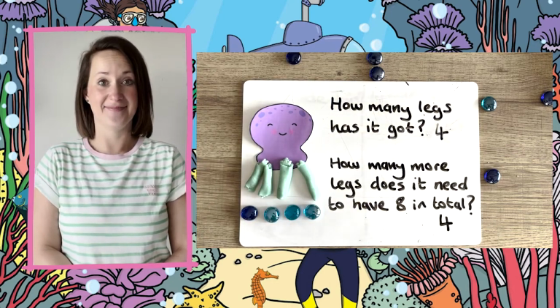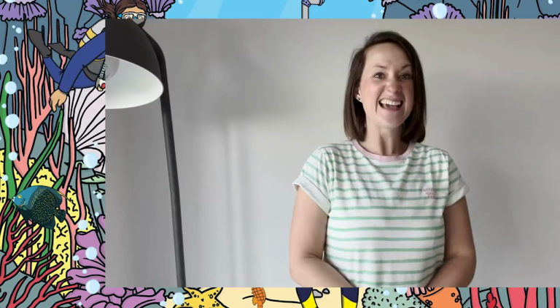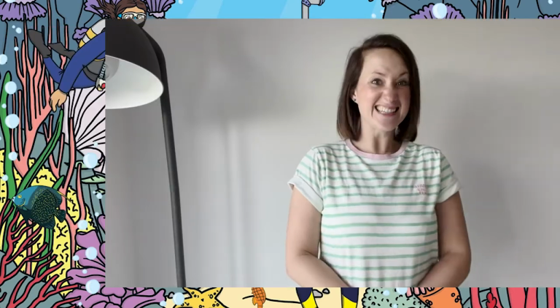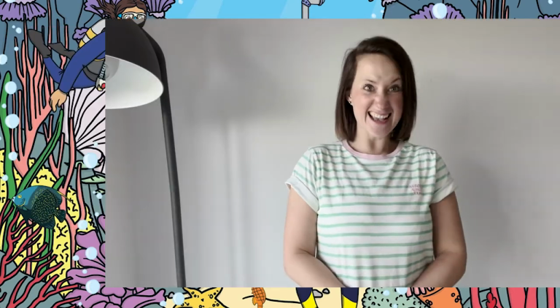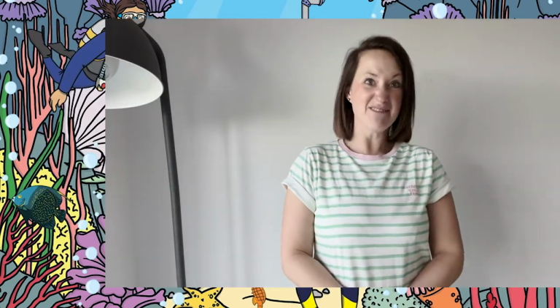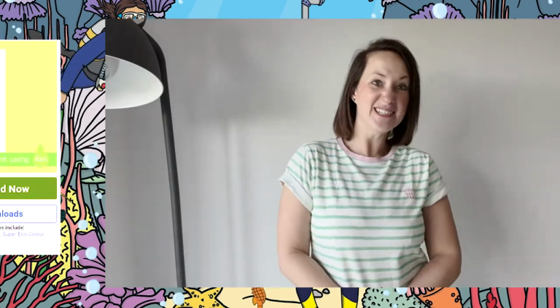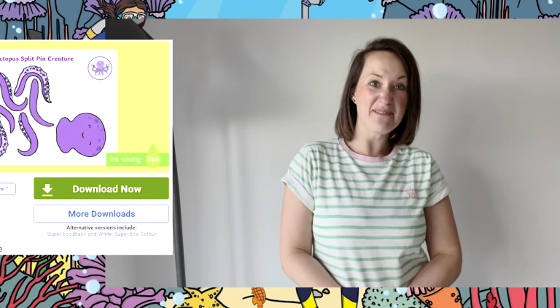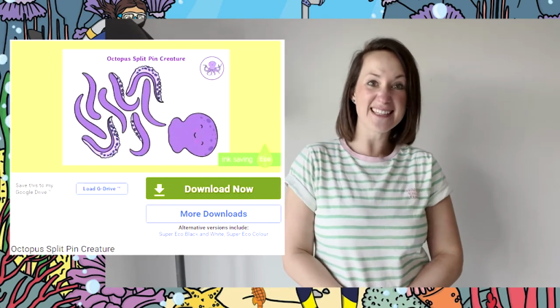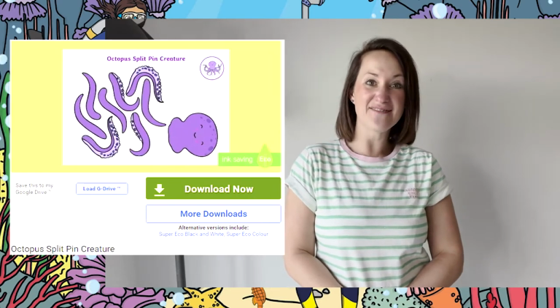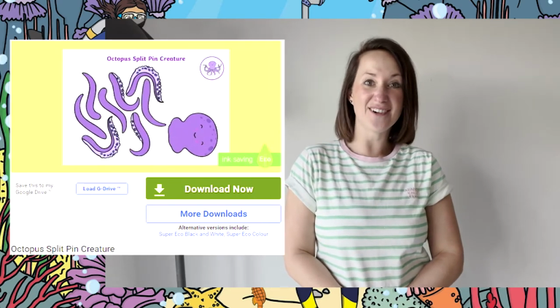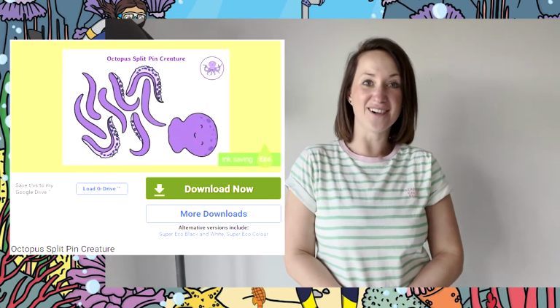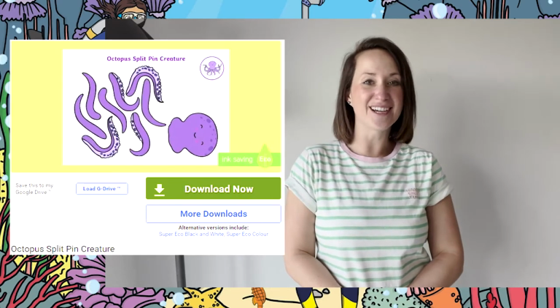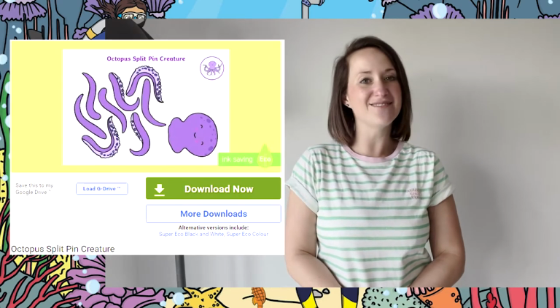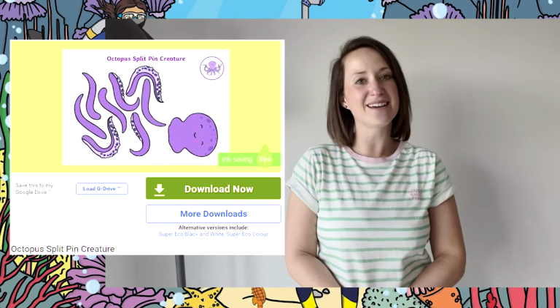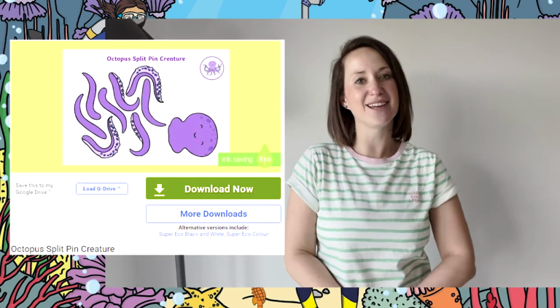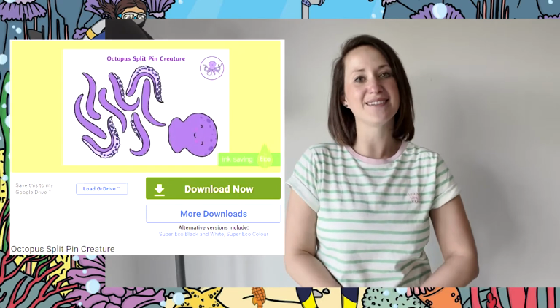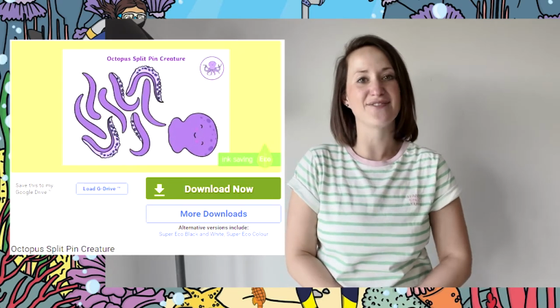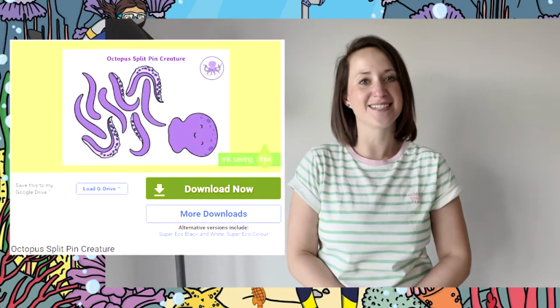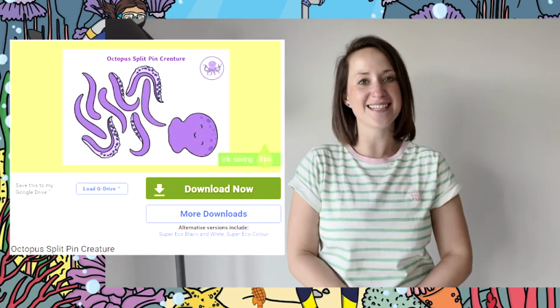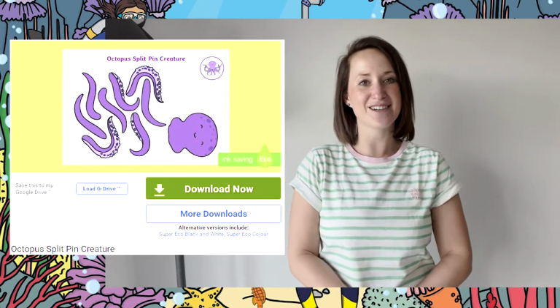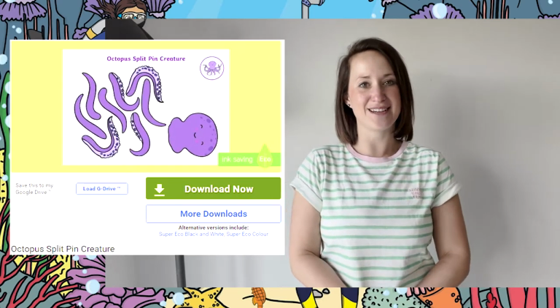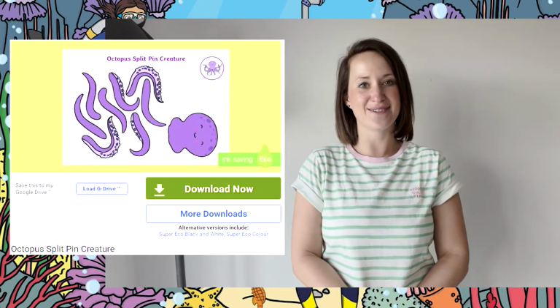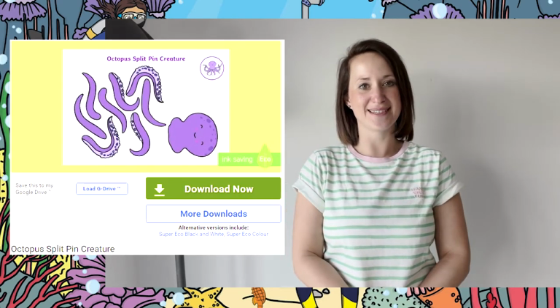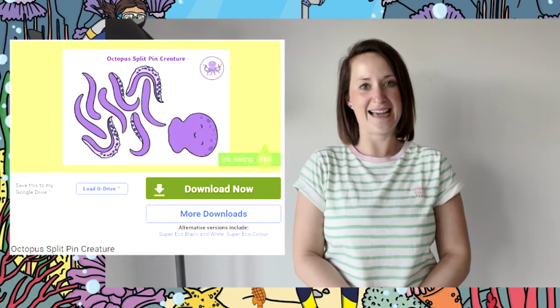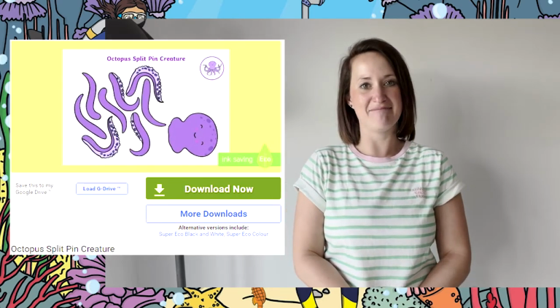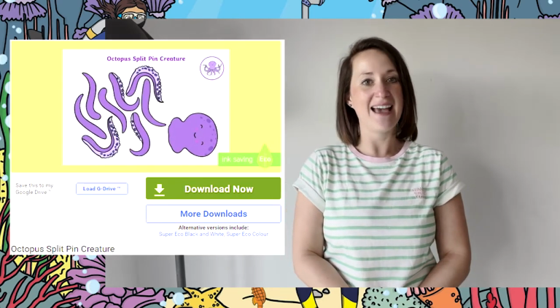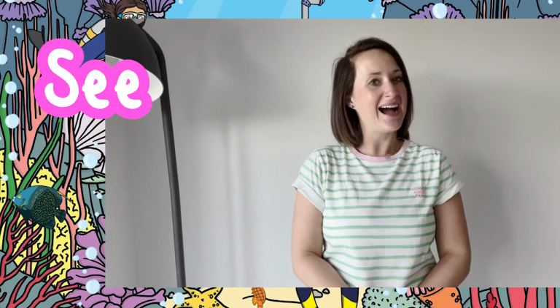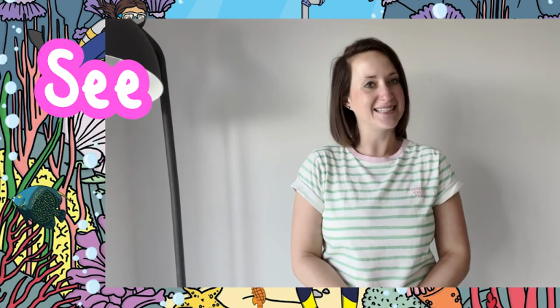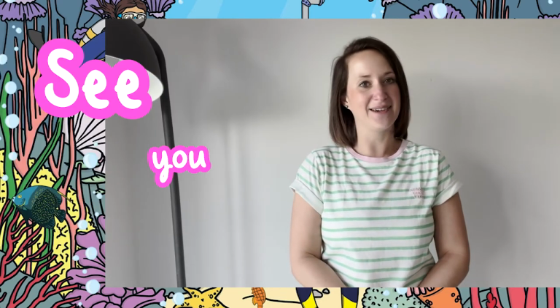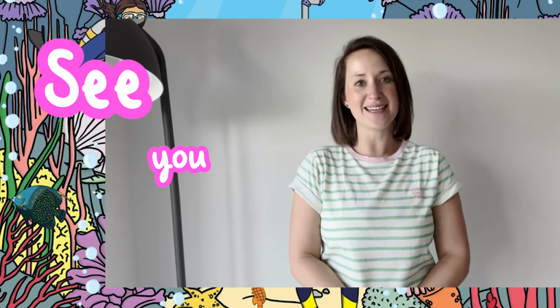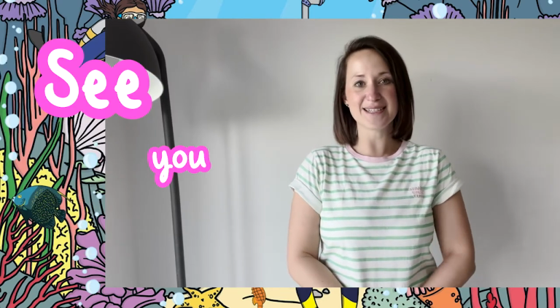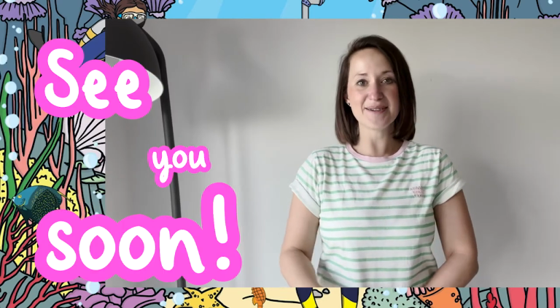So what are you waiting for? Go download this fantastic resource now. I'll see you again soon.